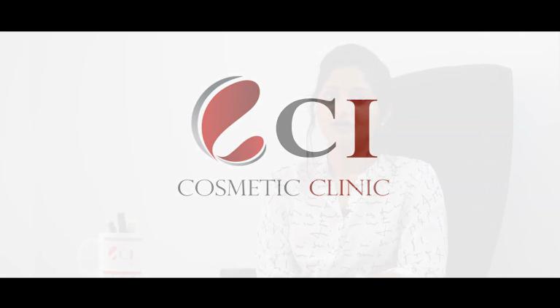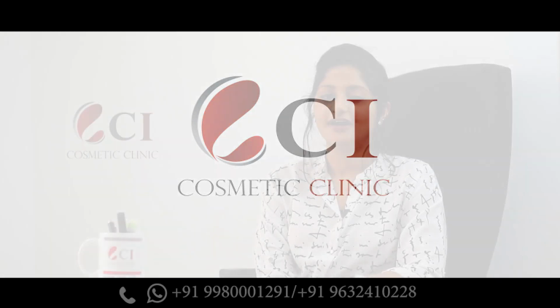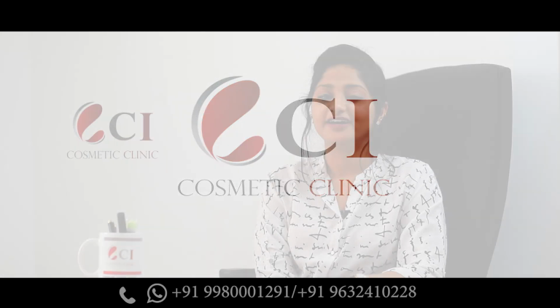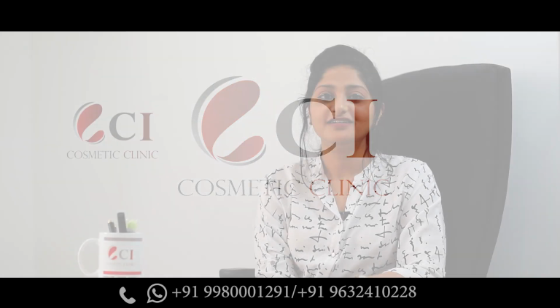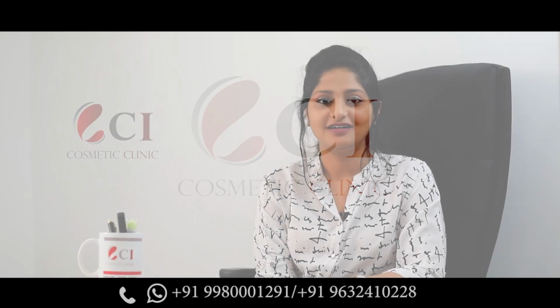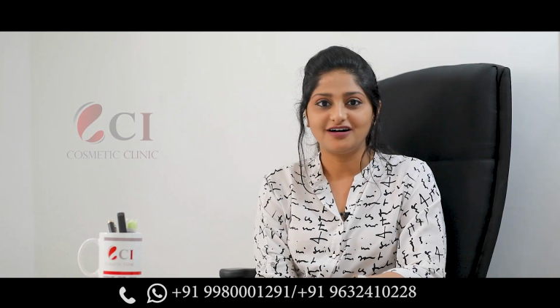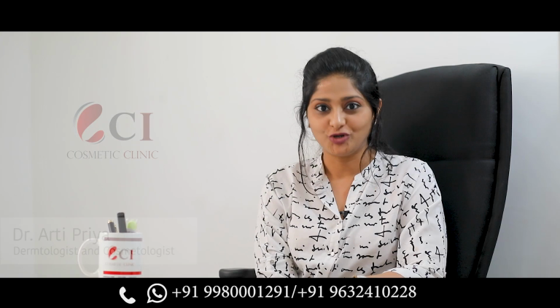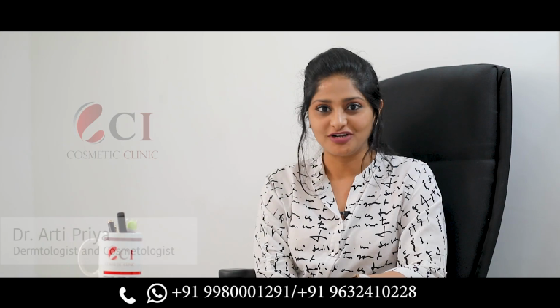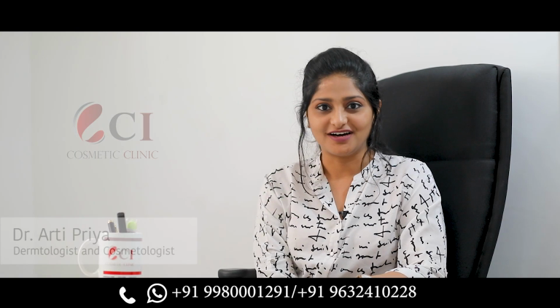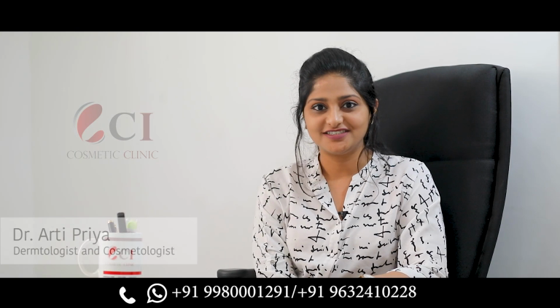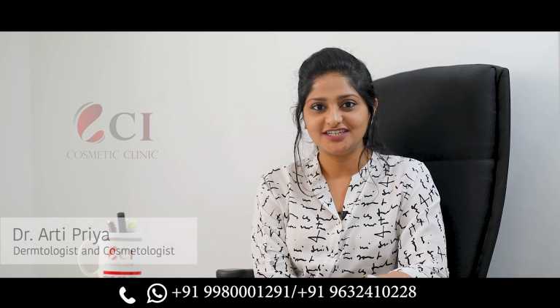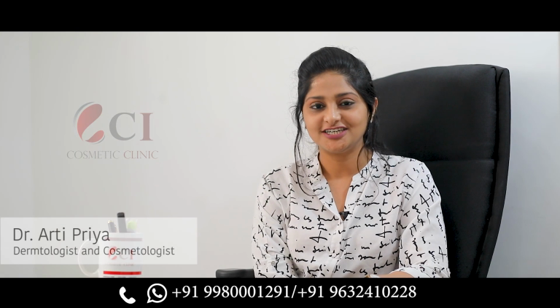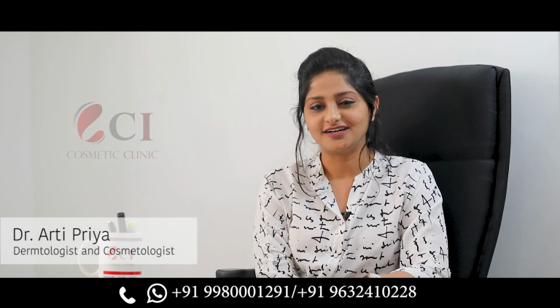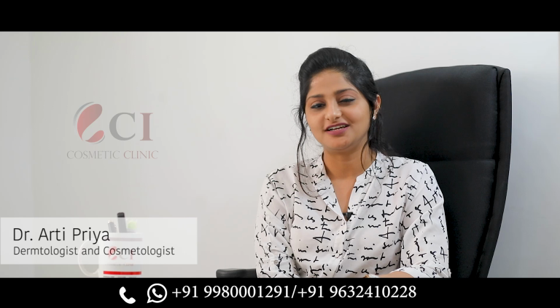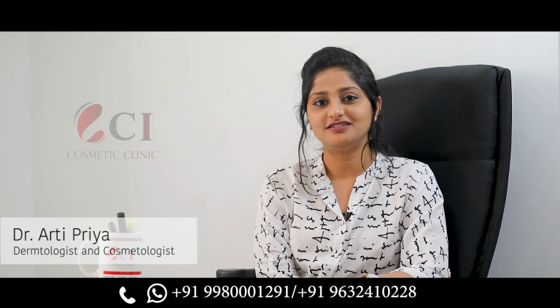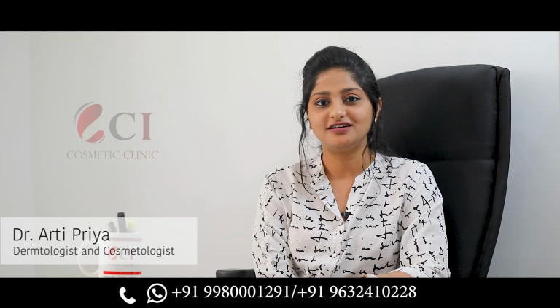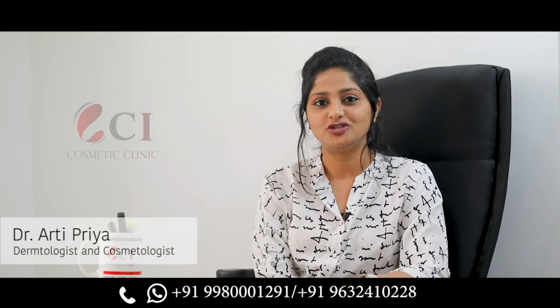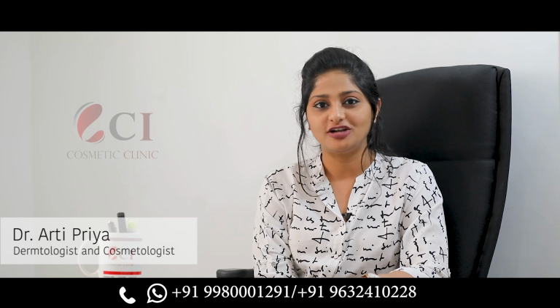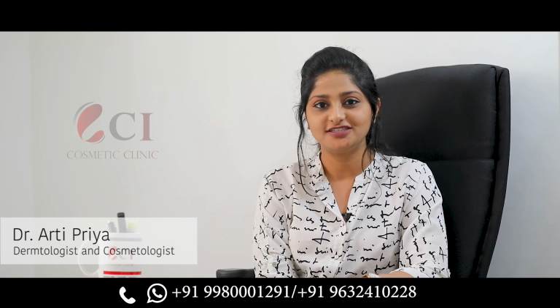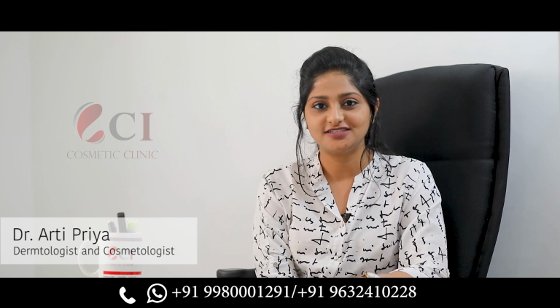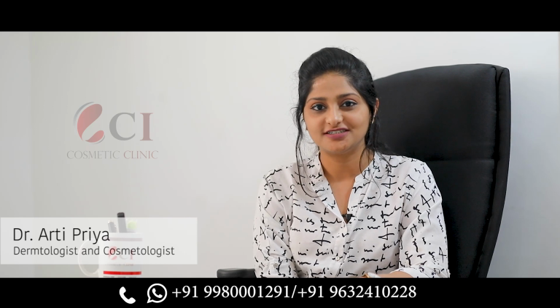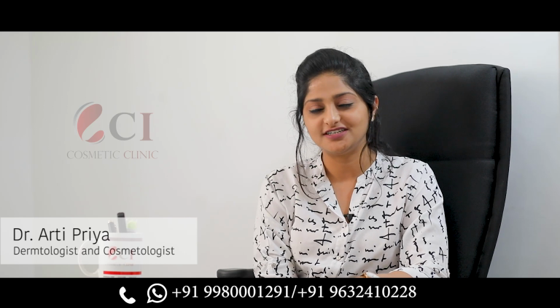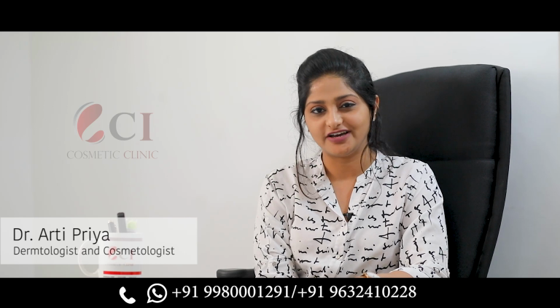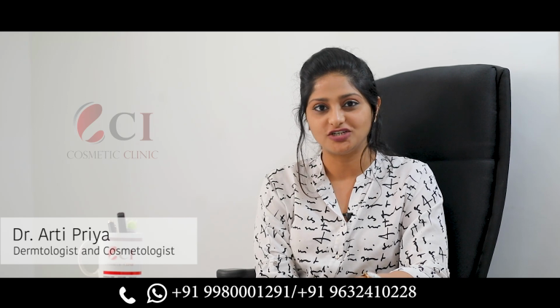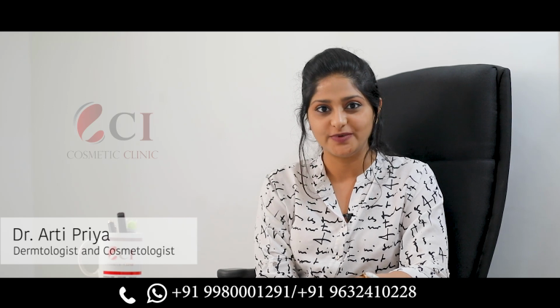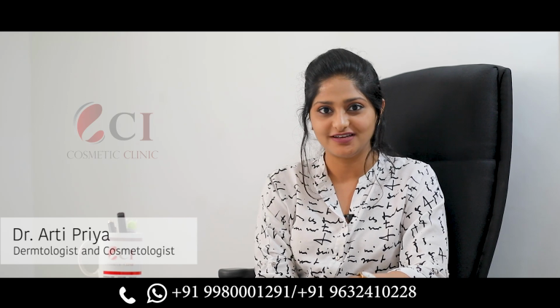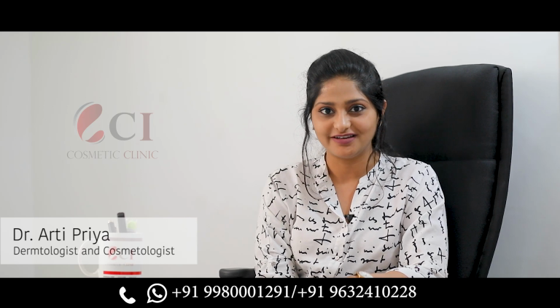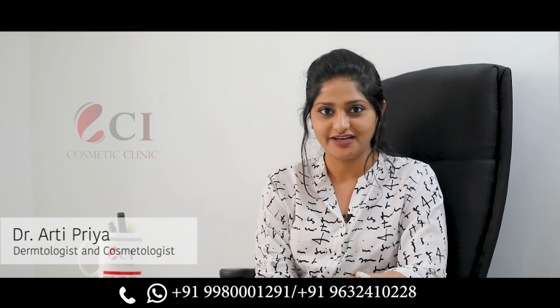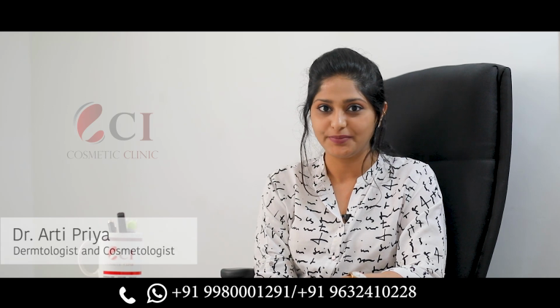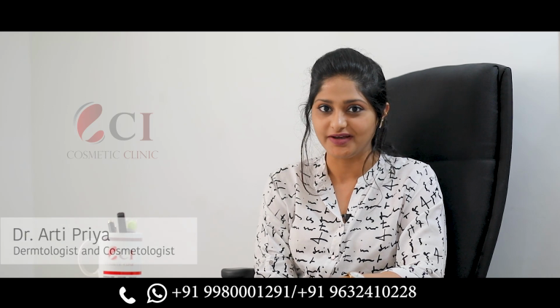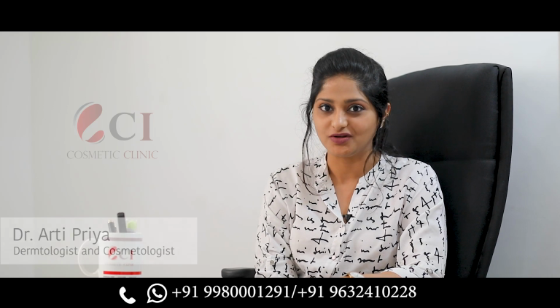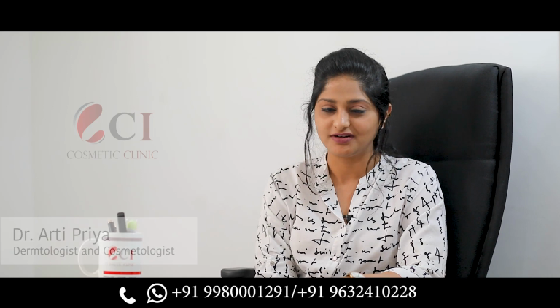Hi, I am Dr. Arthi, consultant dermatologist, CI Cosmetic Clinic, Bangalore.